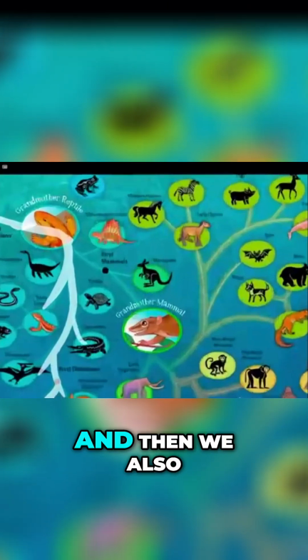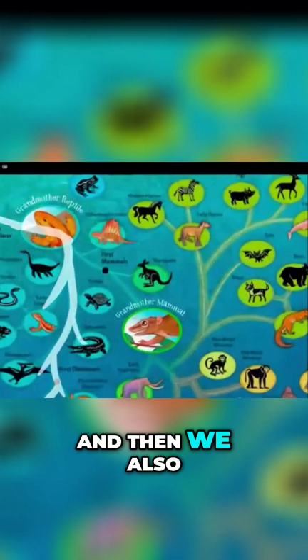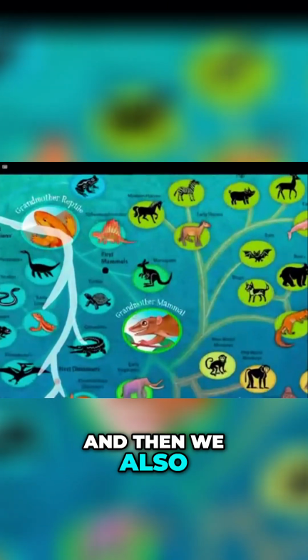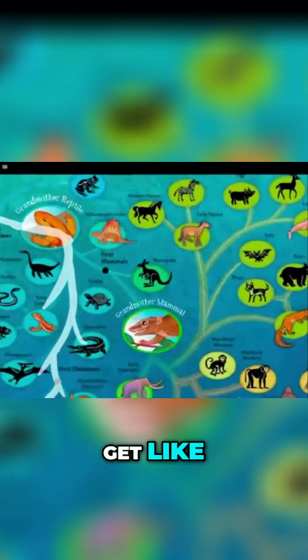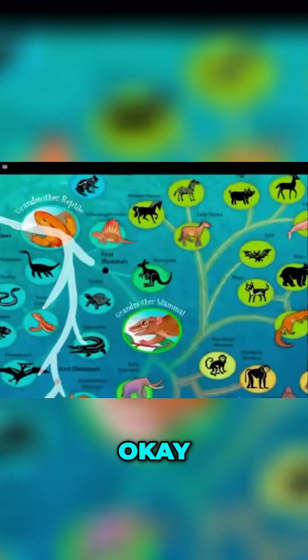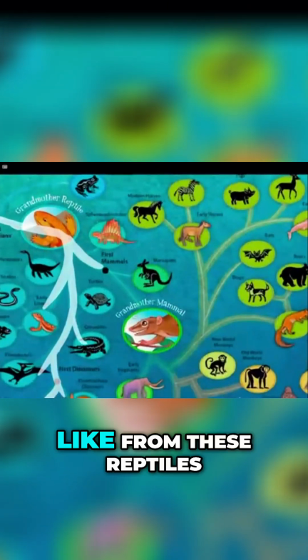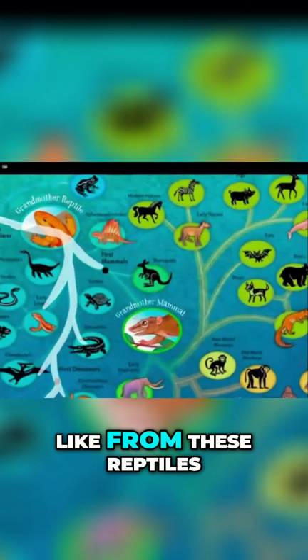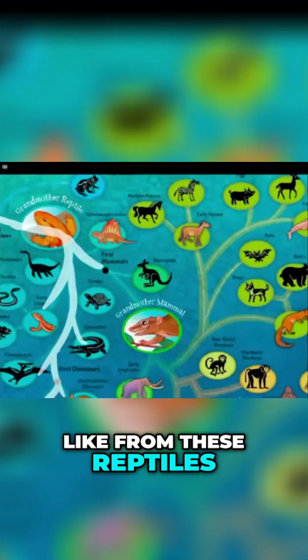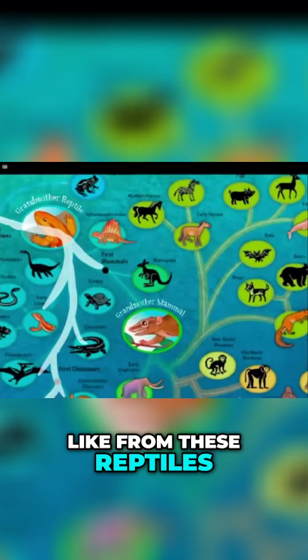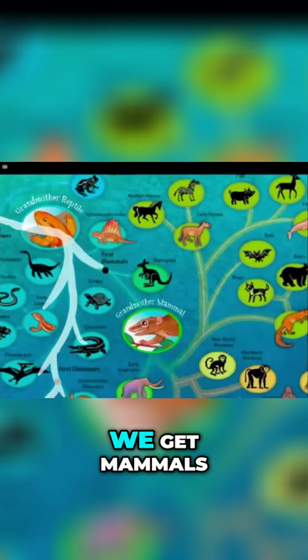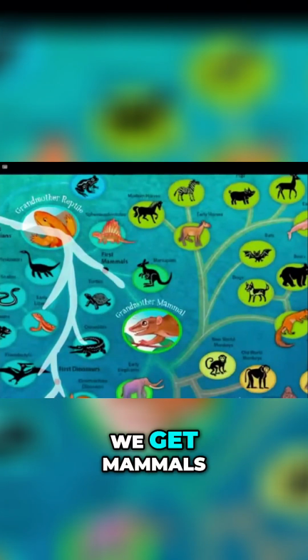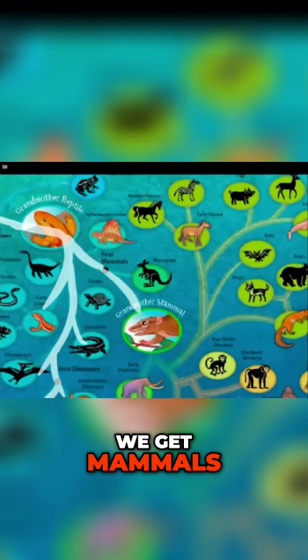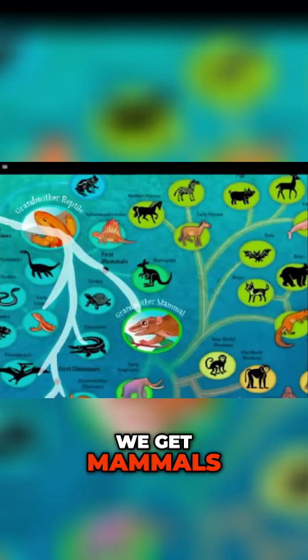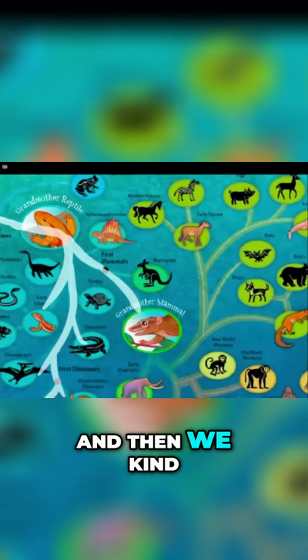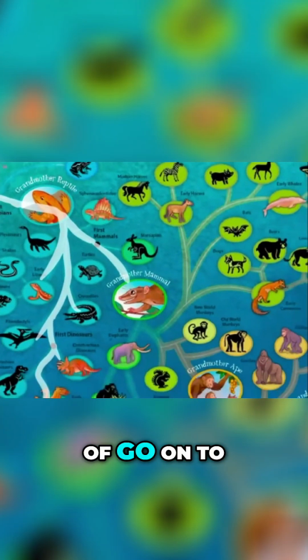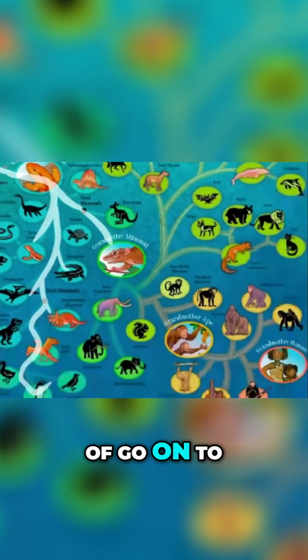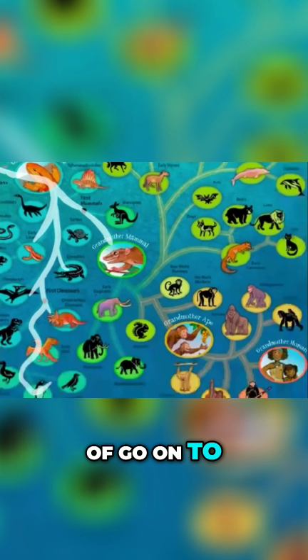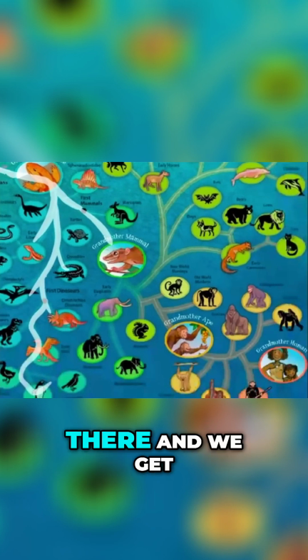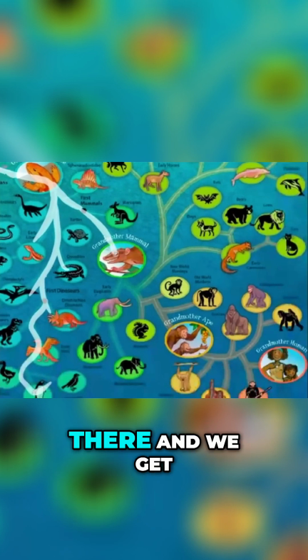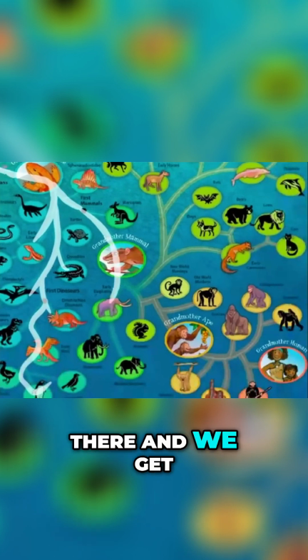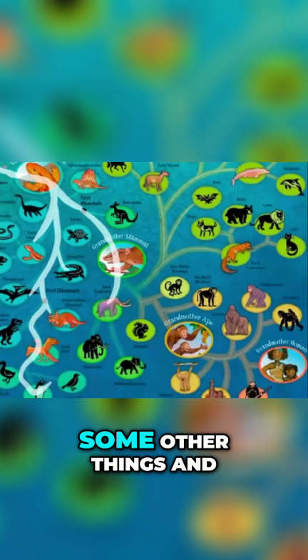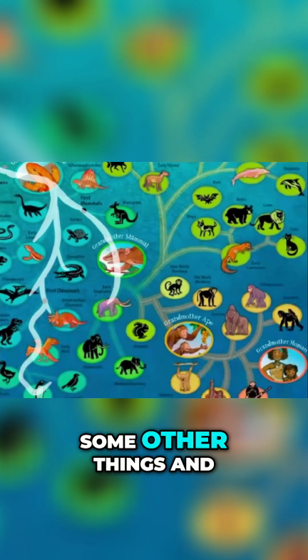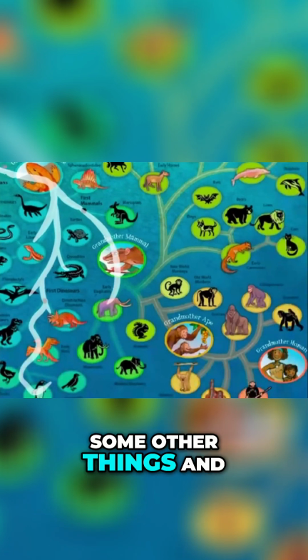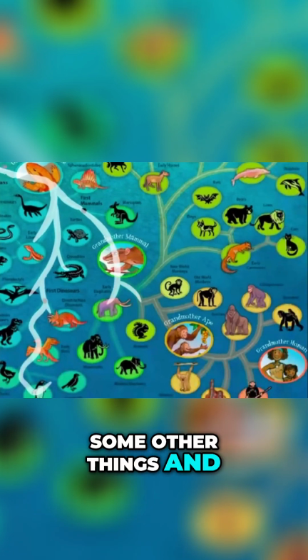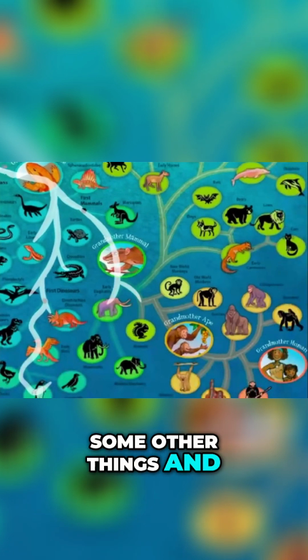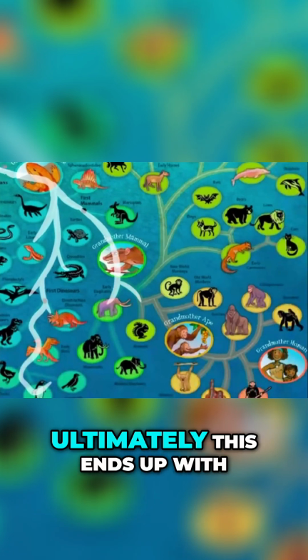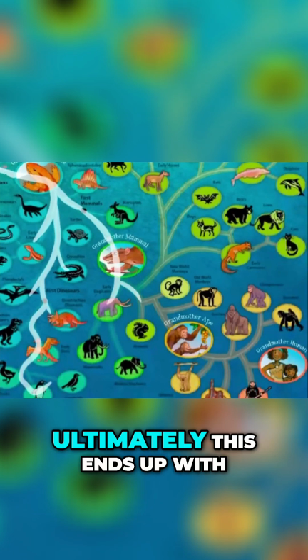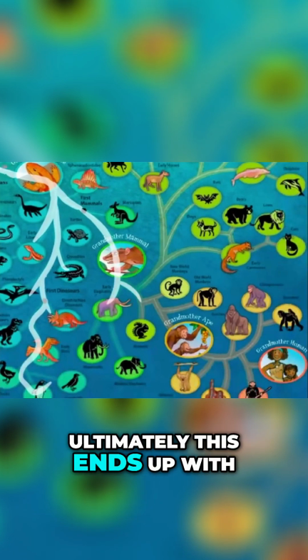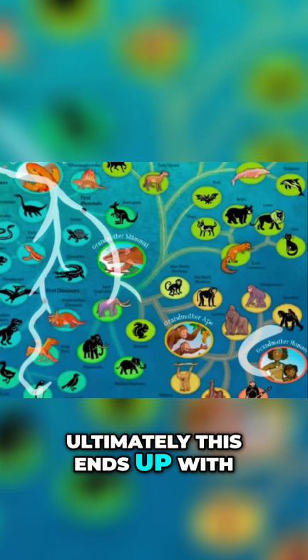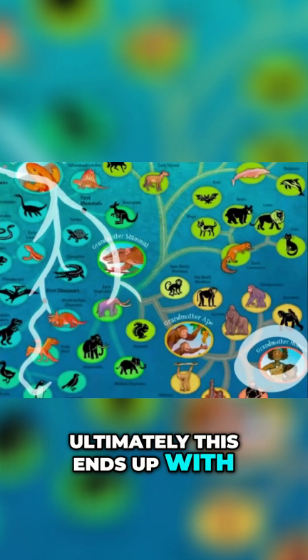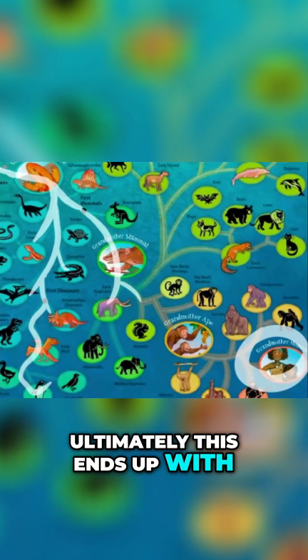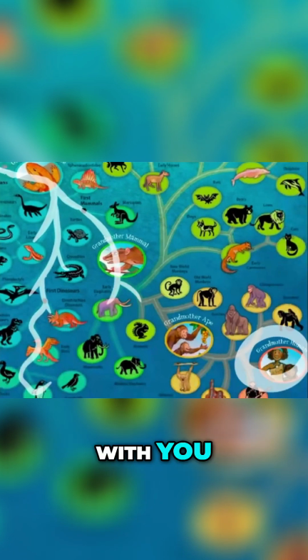And then from these reptiles, we get mammals. And then we kind of go on from there and get some other things, and ultimately this ends up with you.